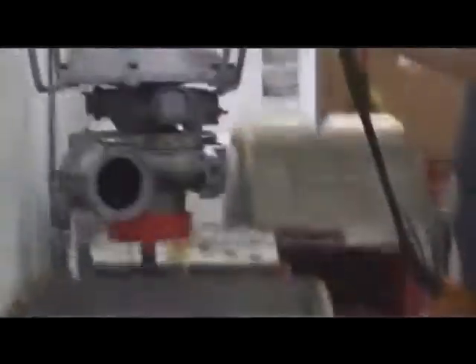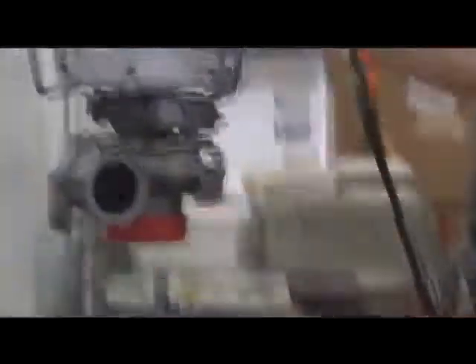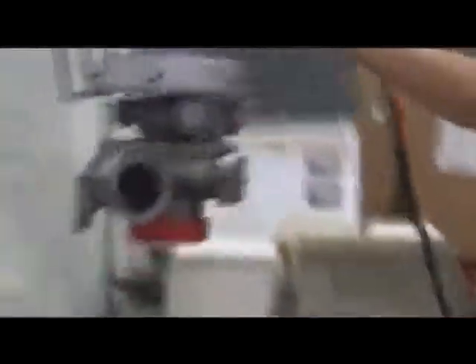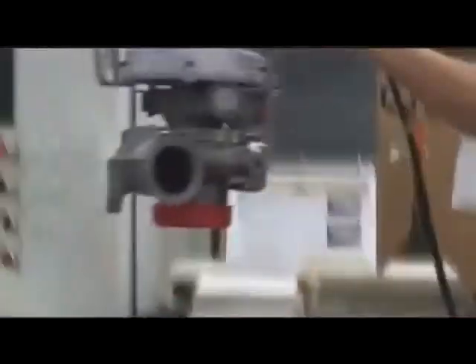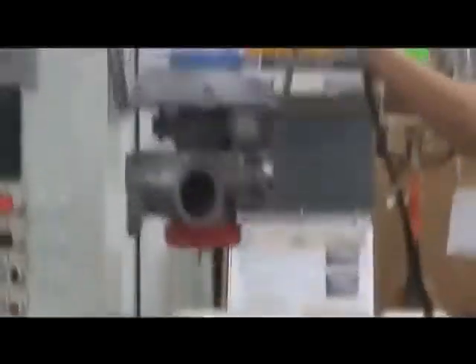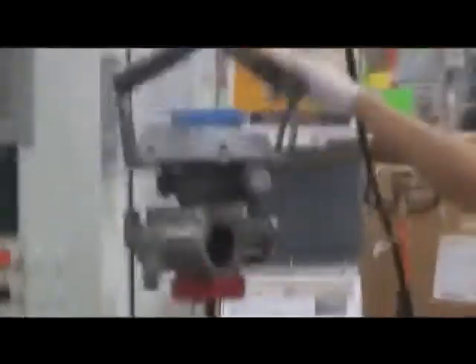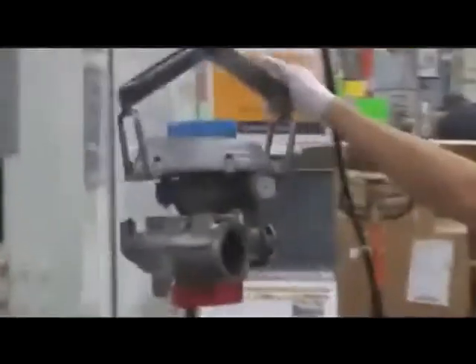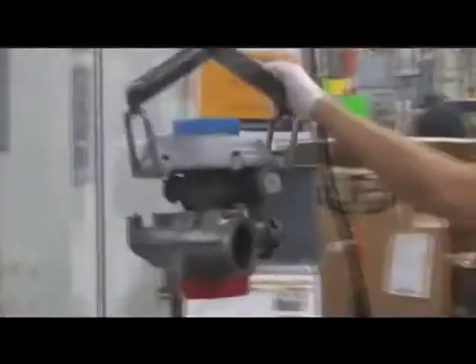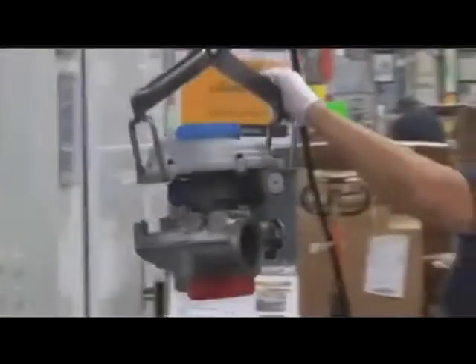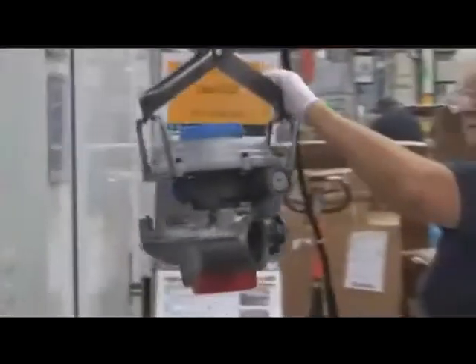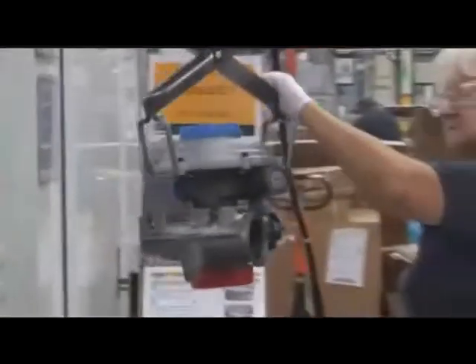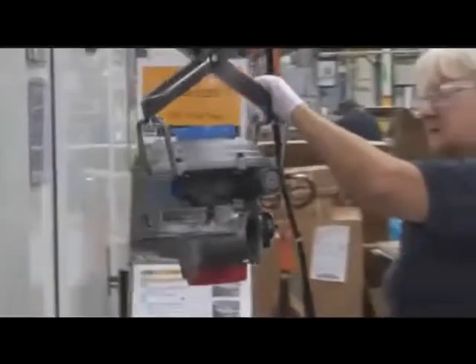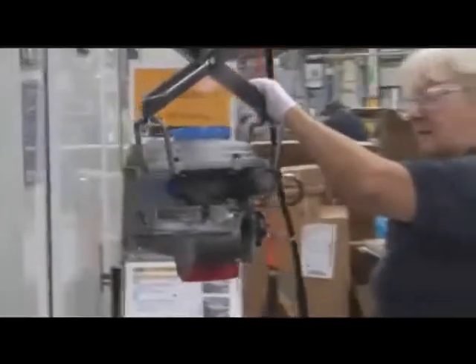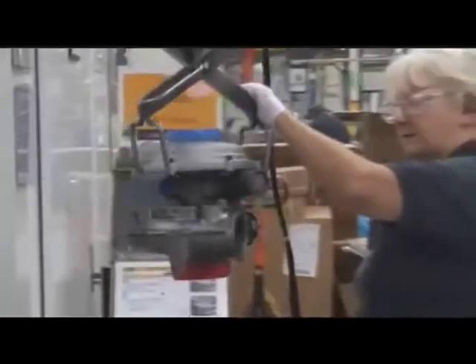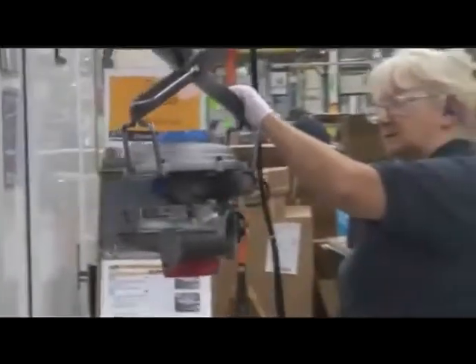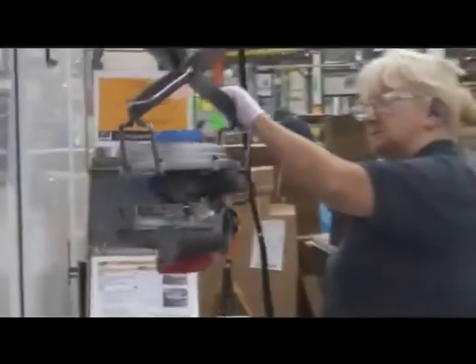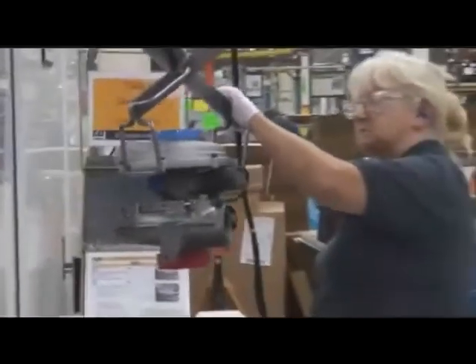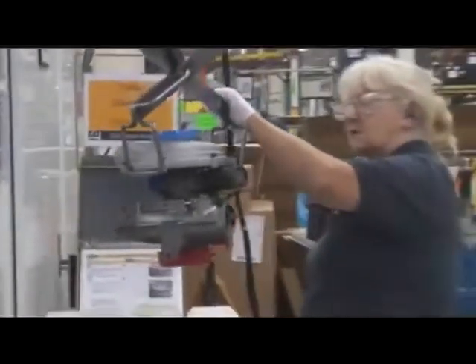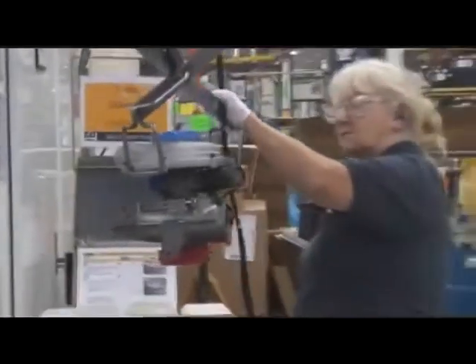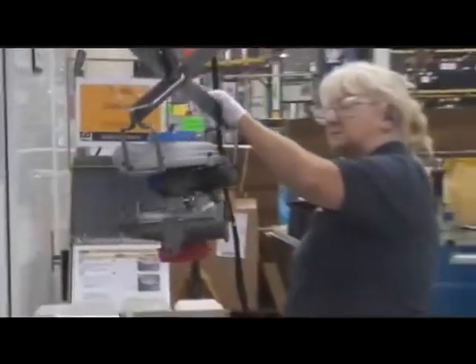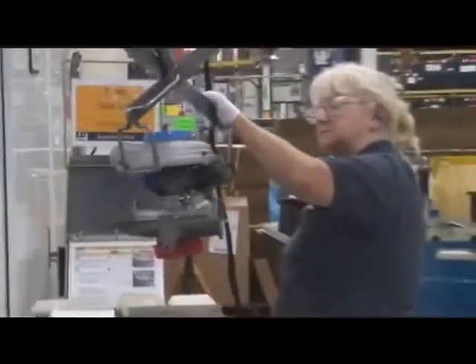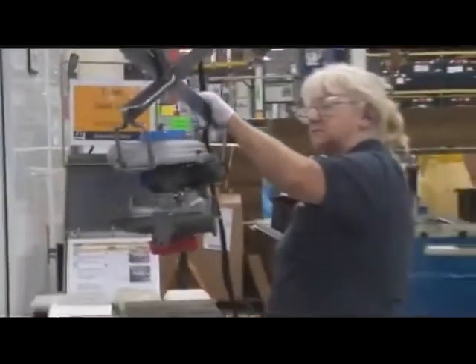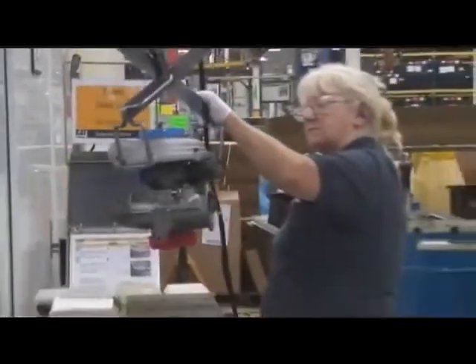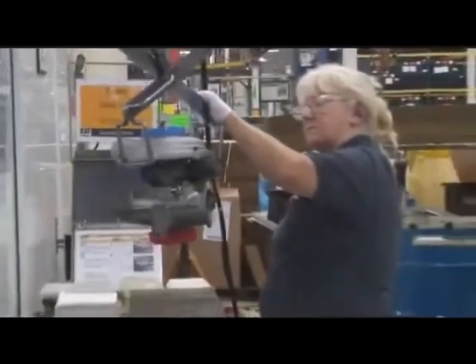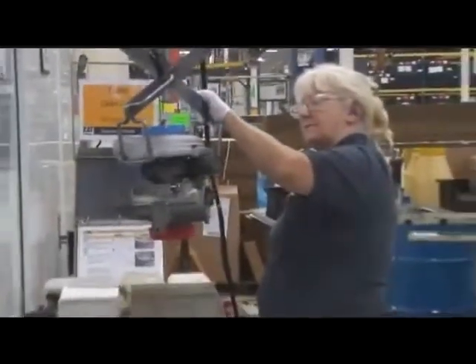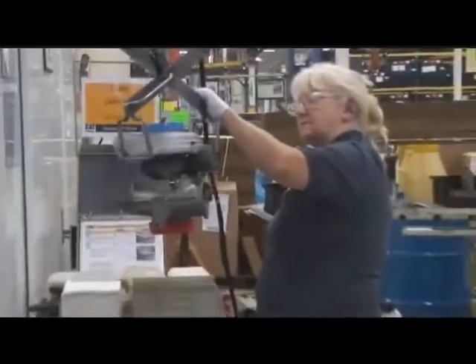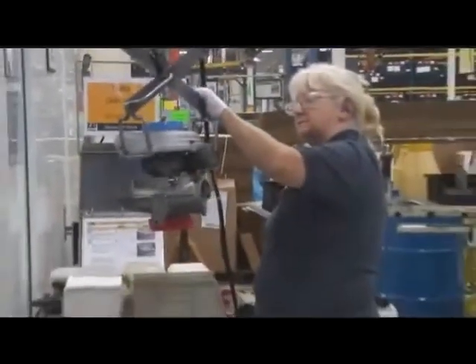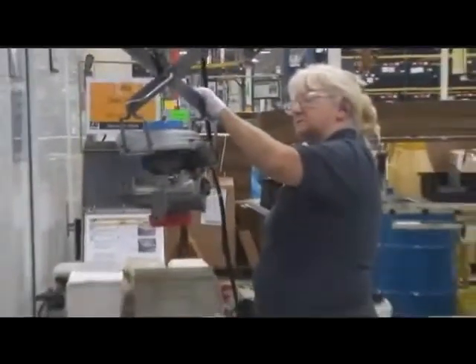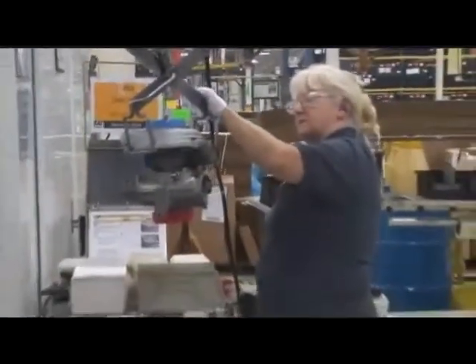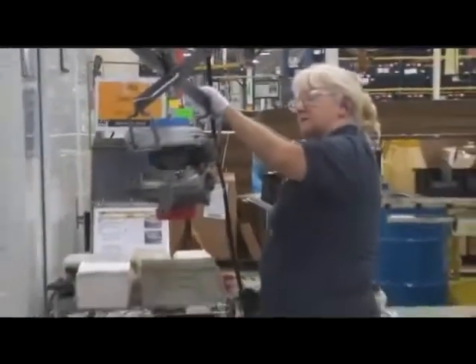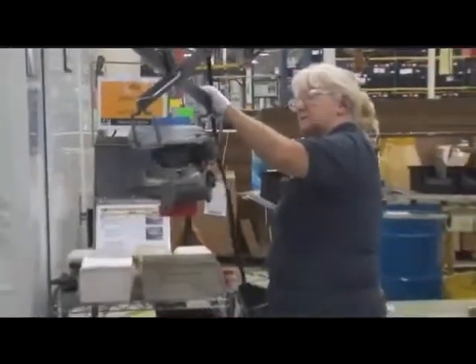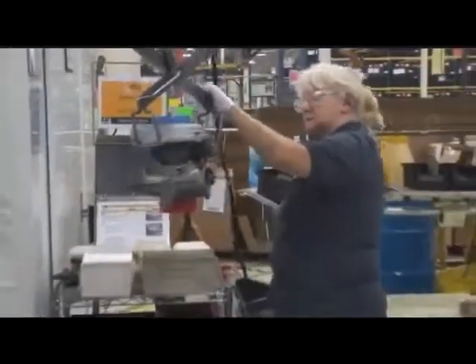Only after passing all of these tests is the assembly packaged and ready for shipment.